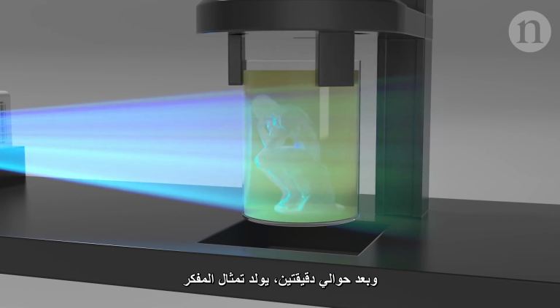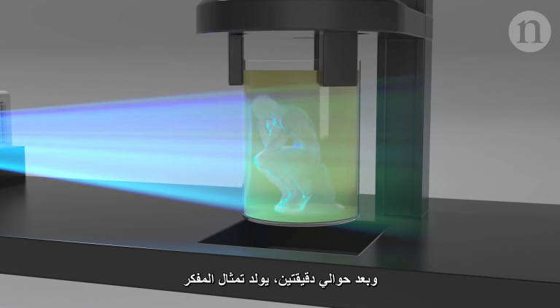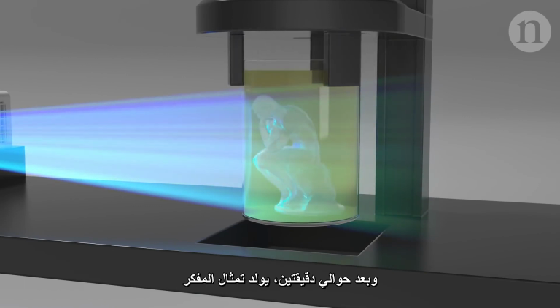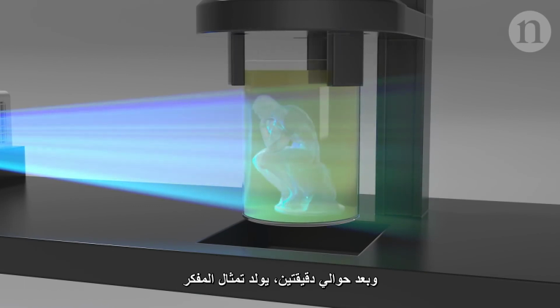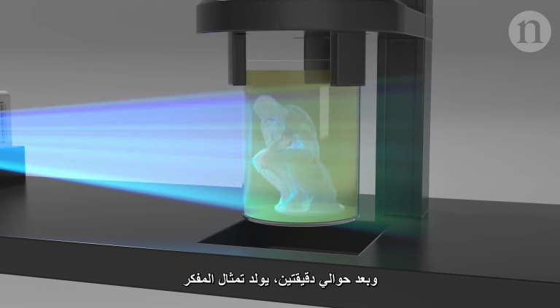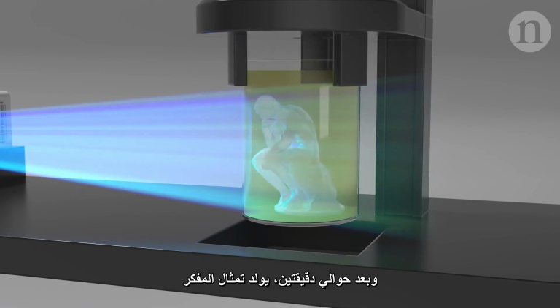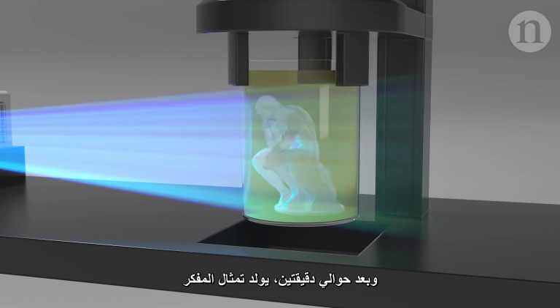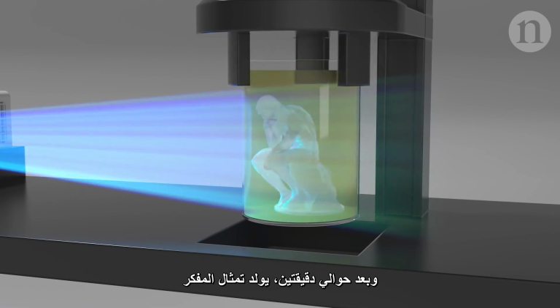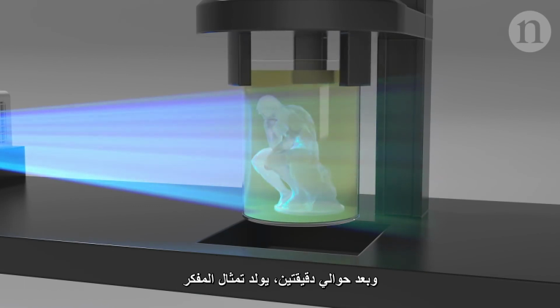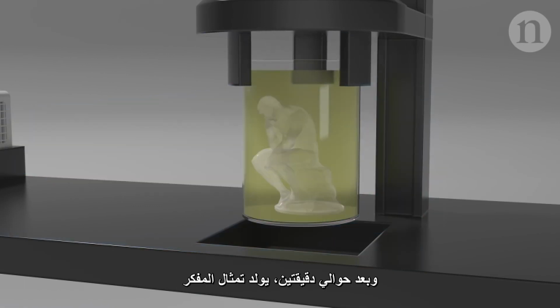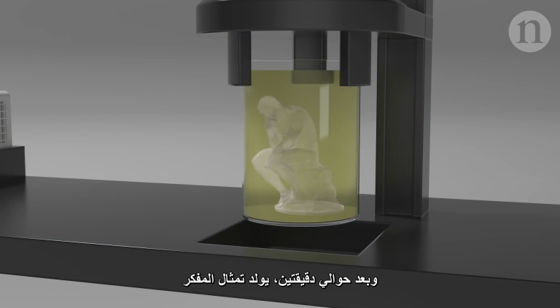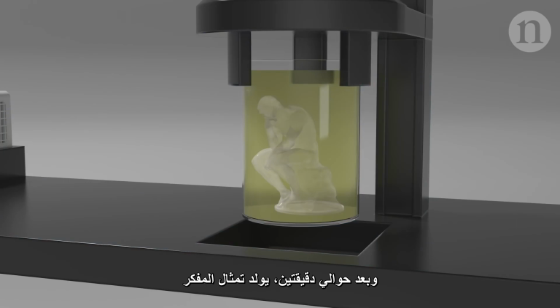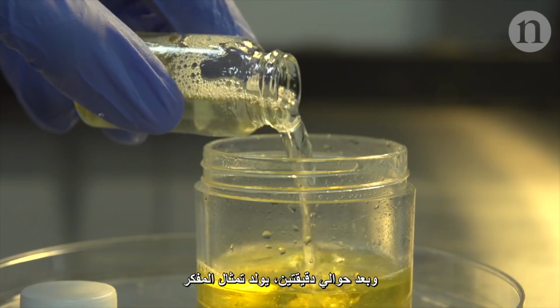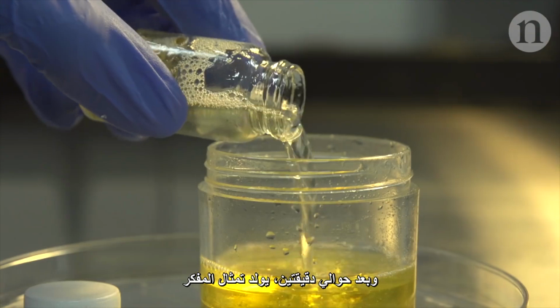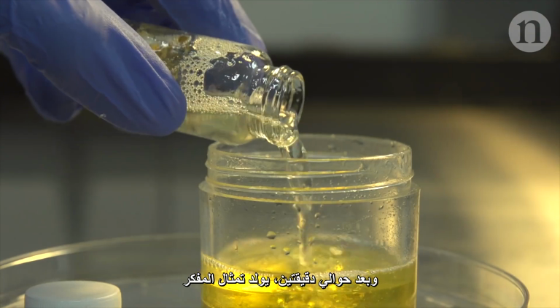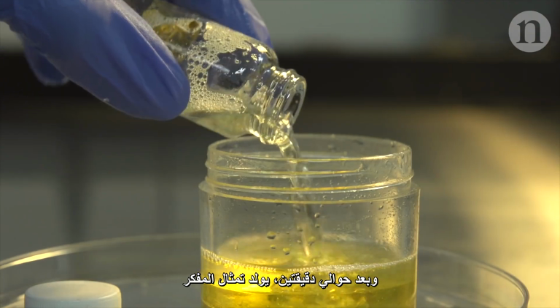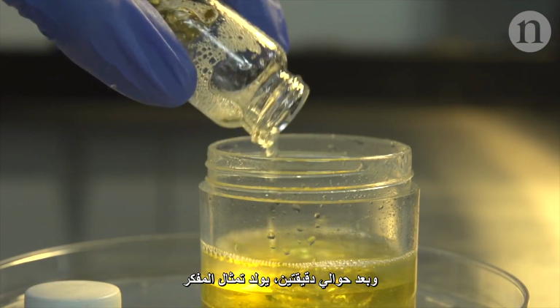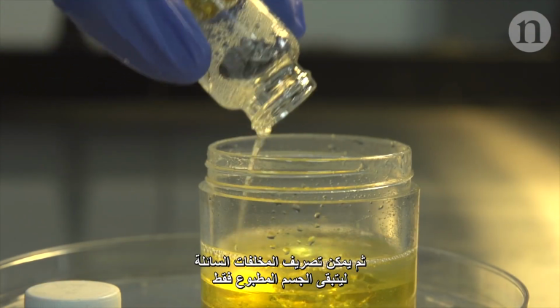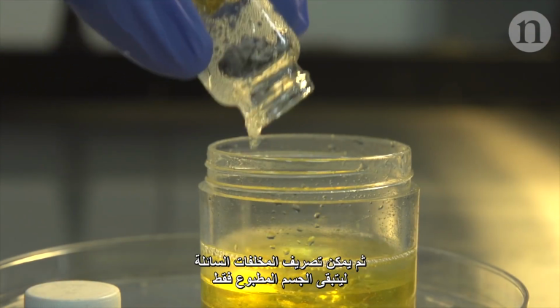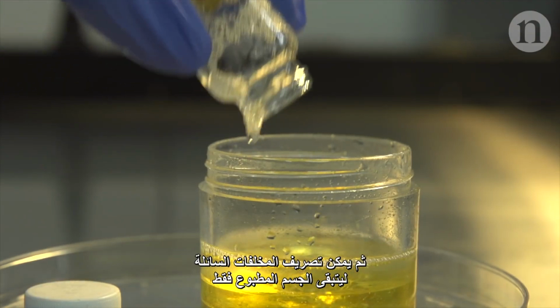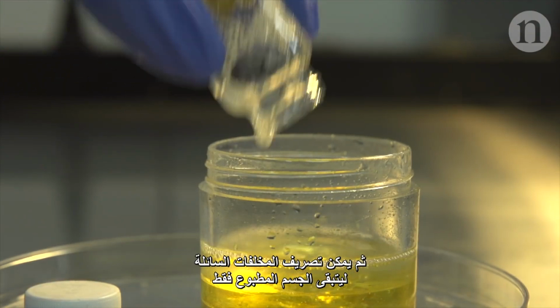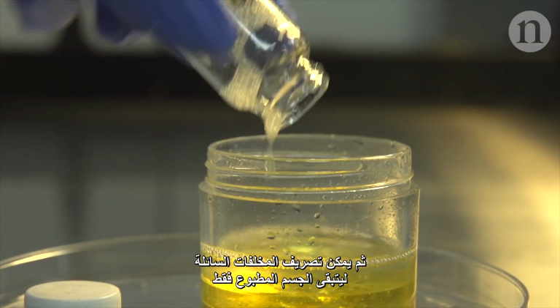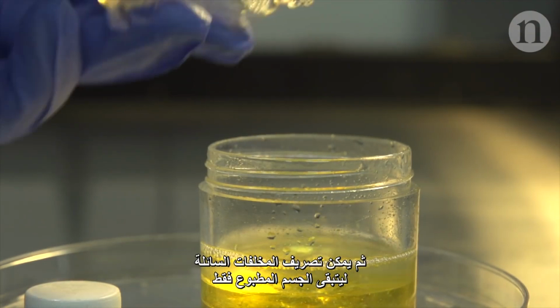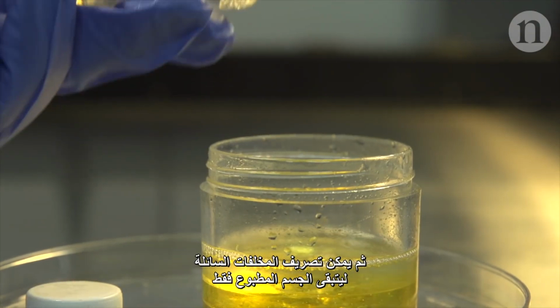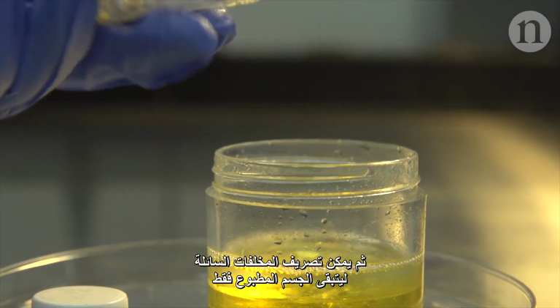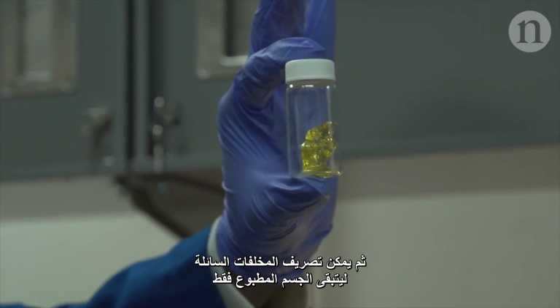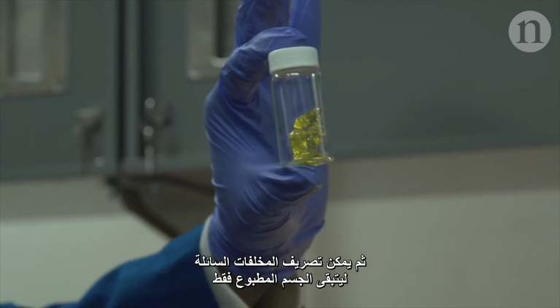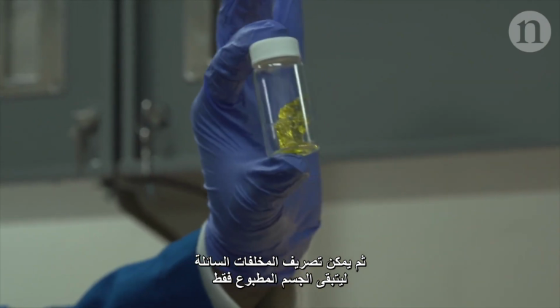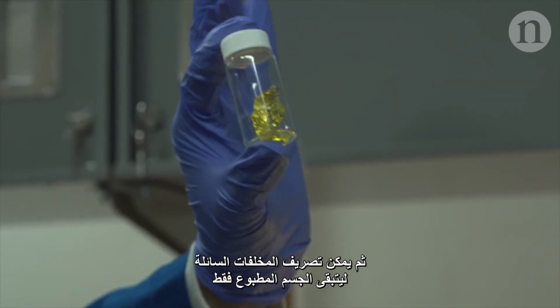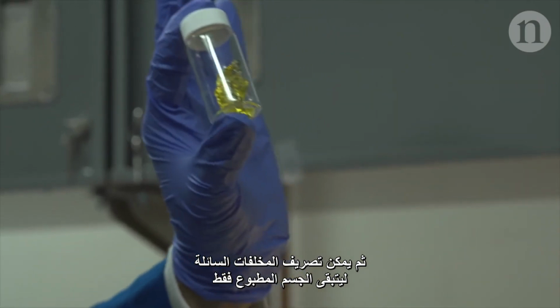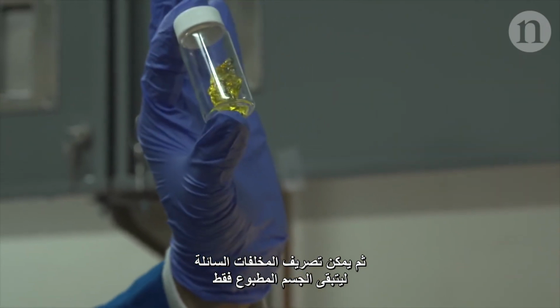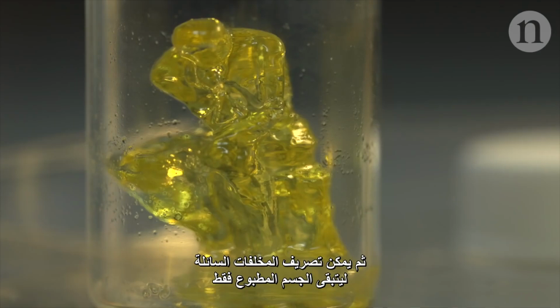After about two minutes, the Thinker is born. The waste liquid can then be washed away, leaving only the printed object.